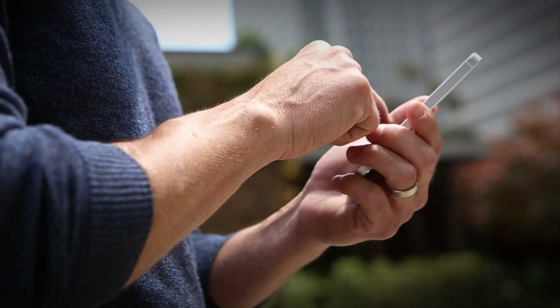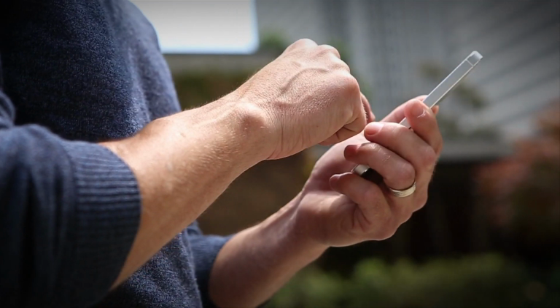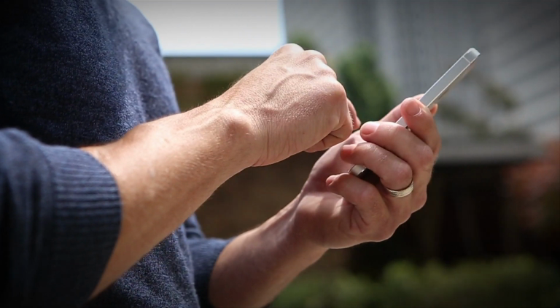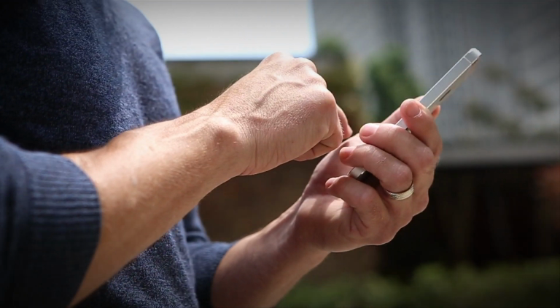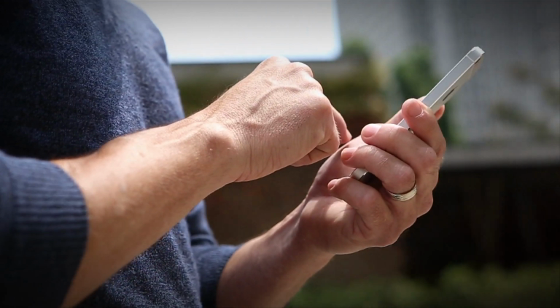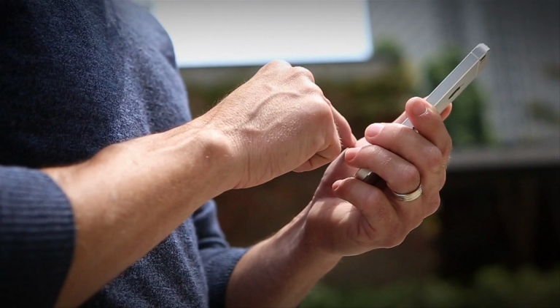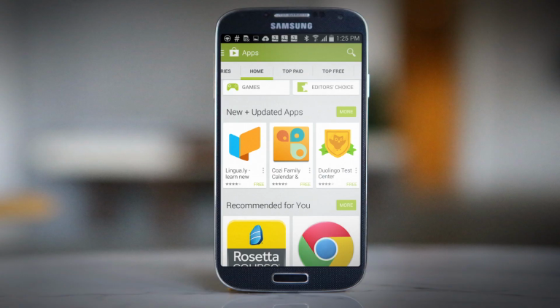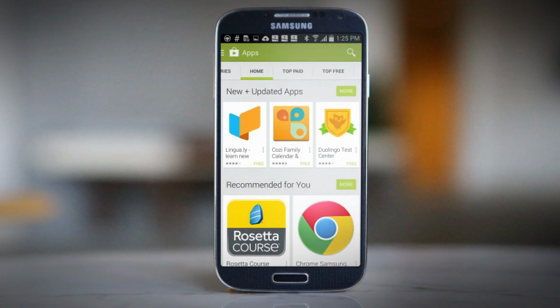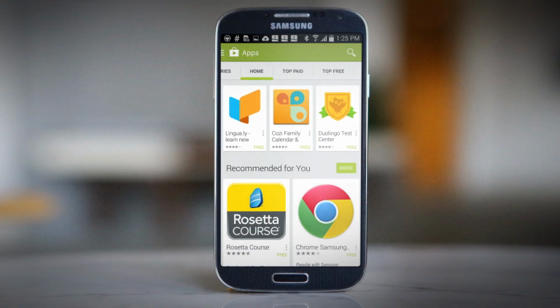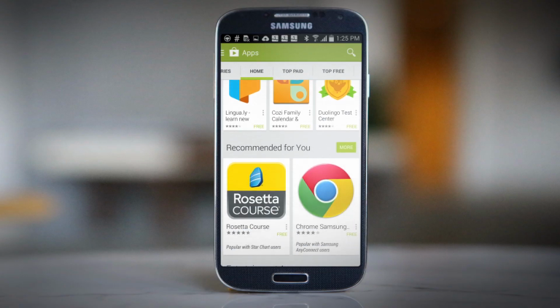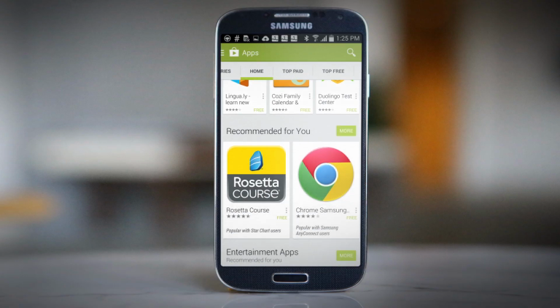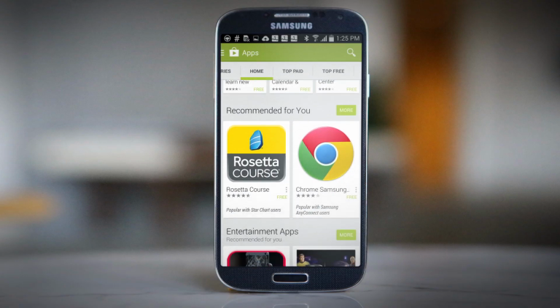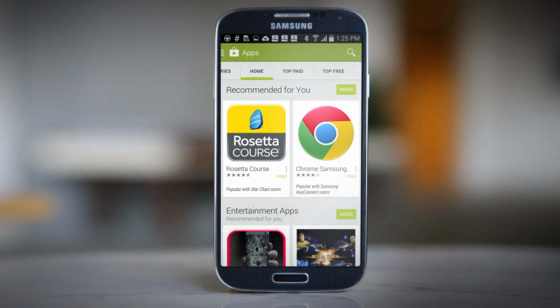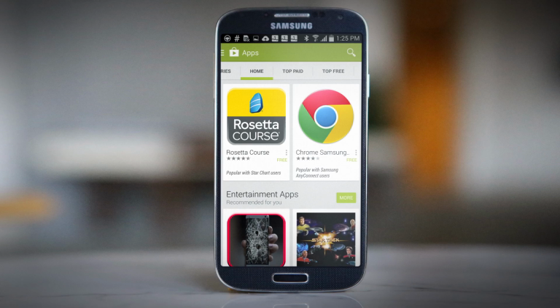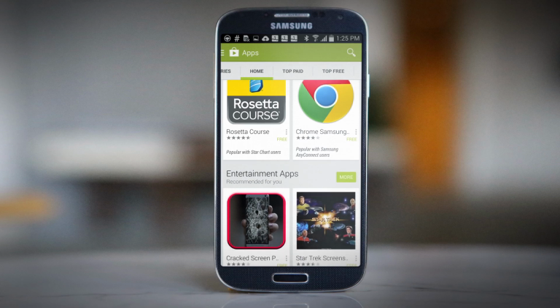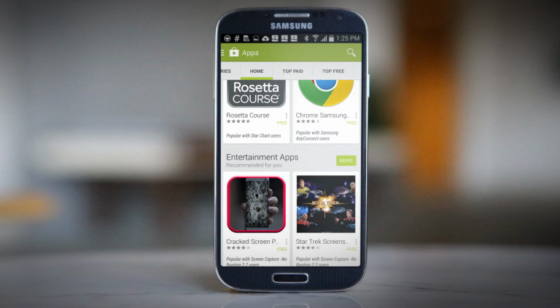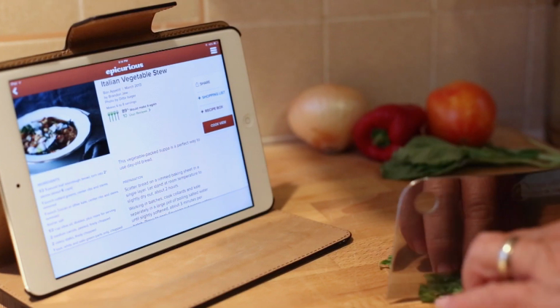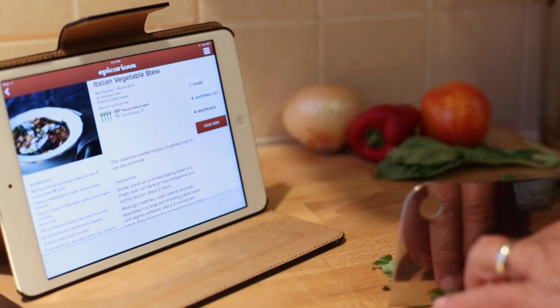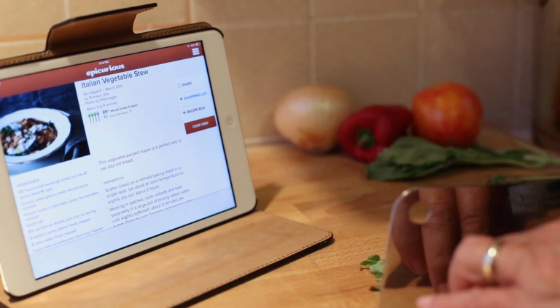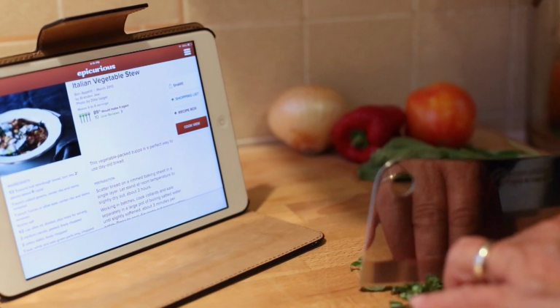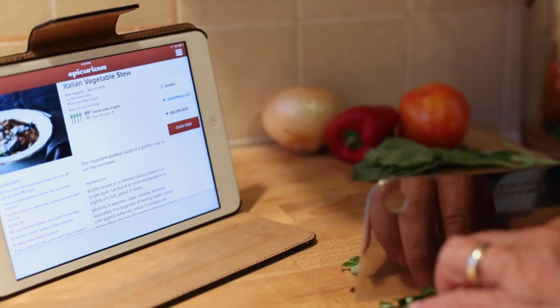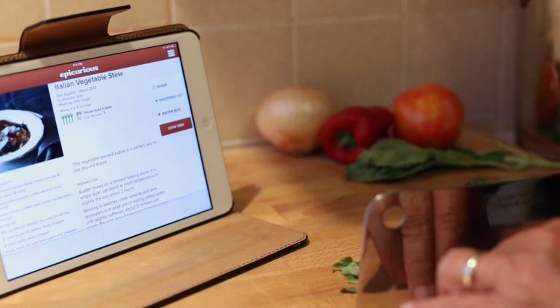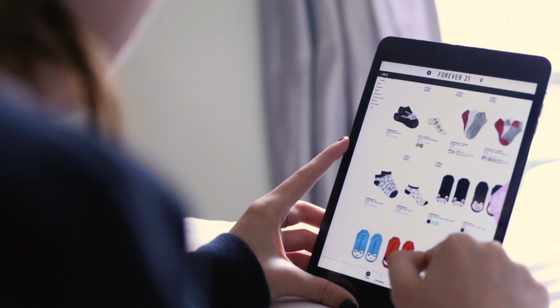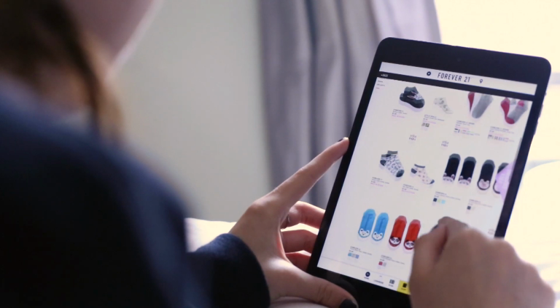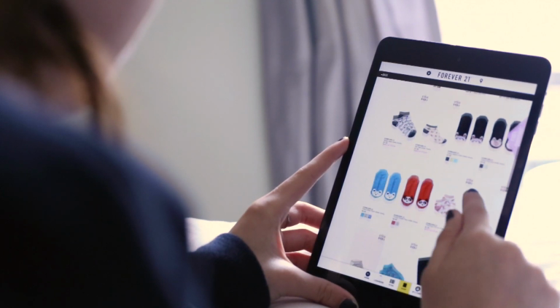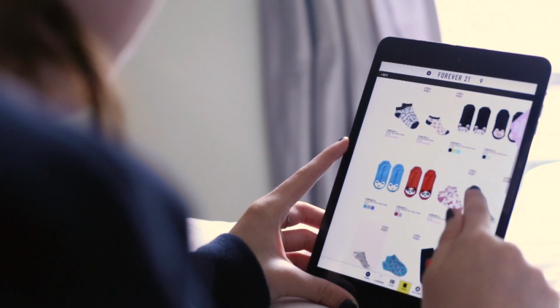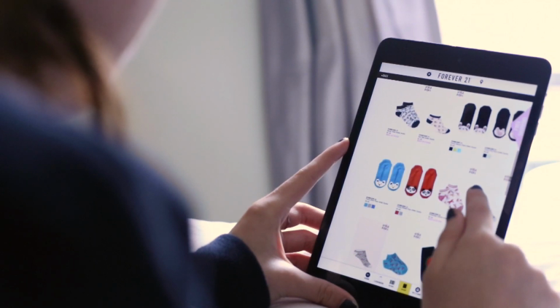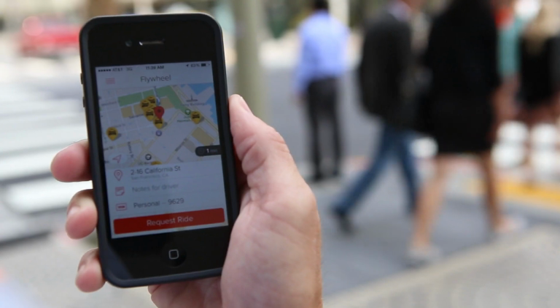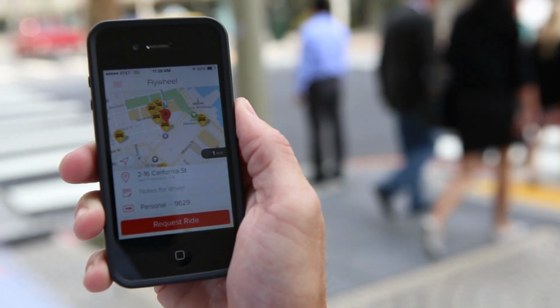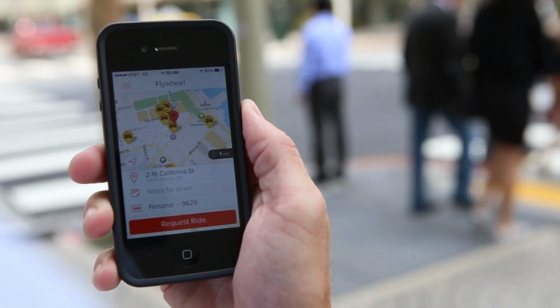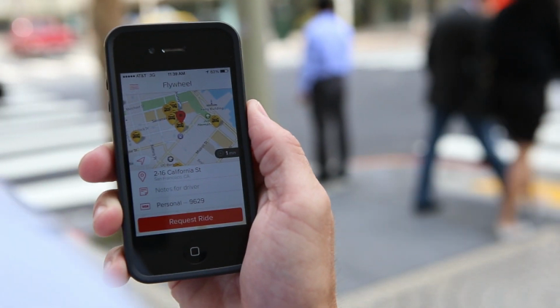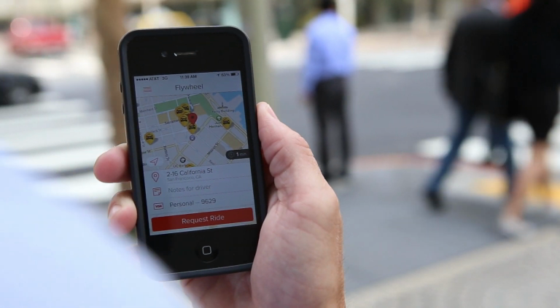What if you could find business apps the same way you get apps to eat, shop, and get around?